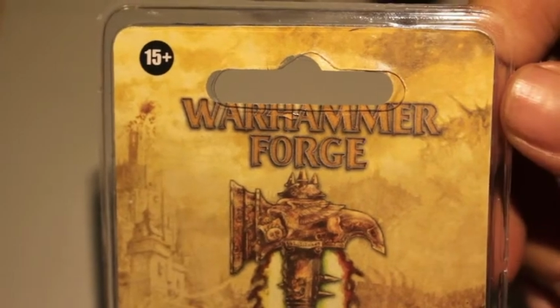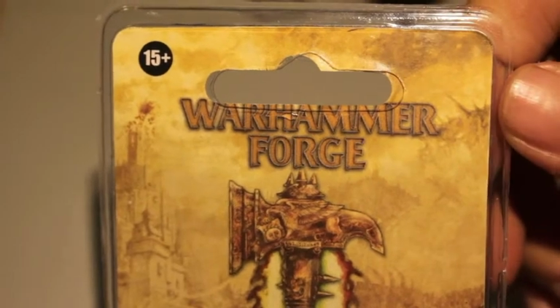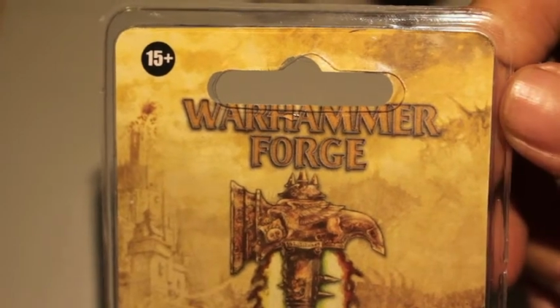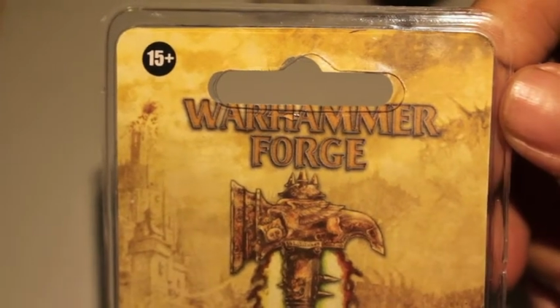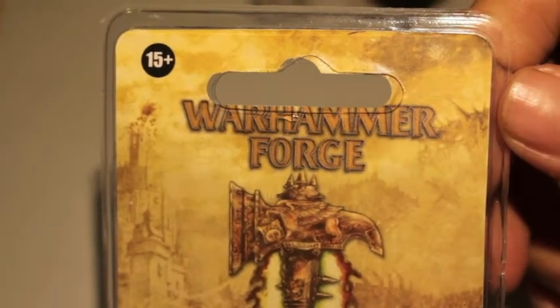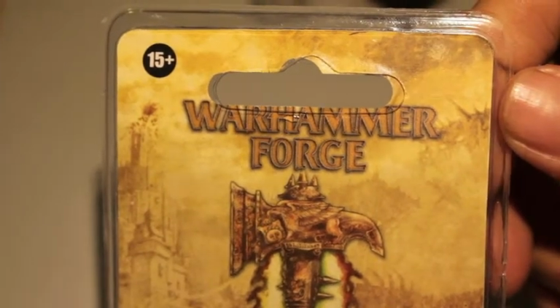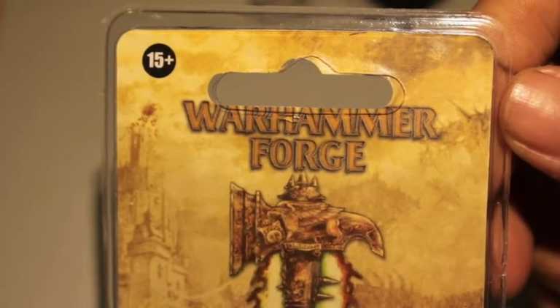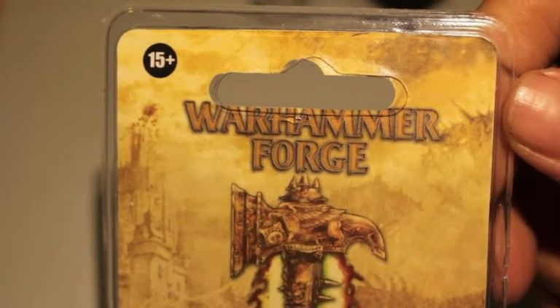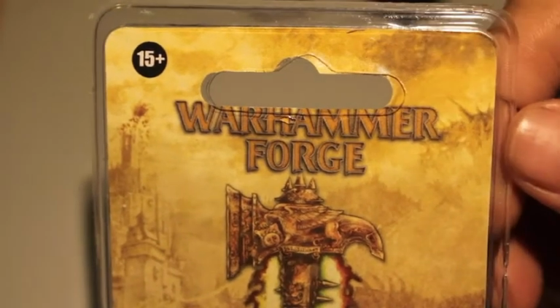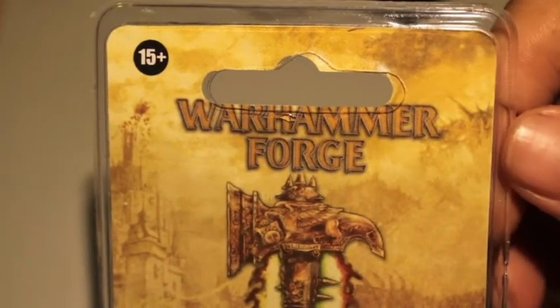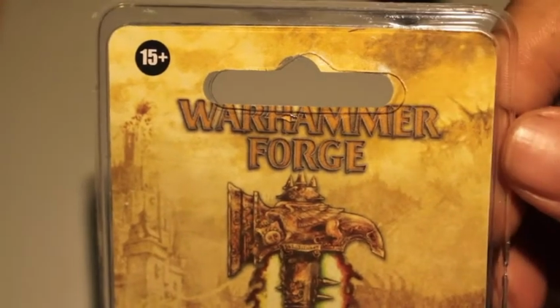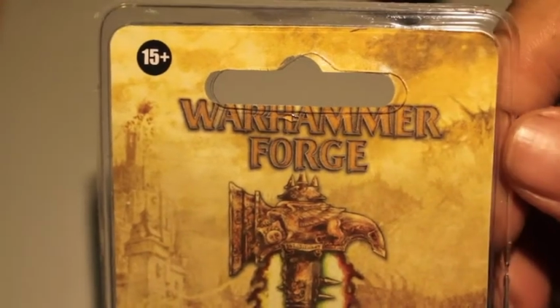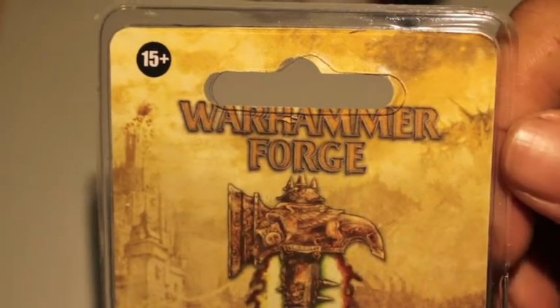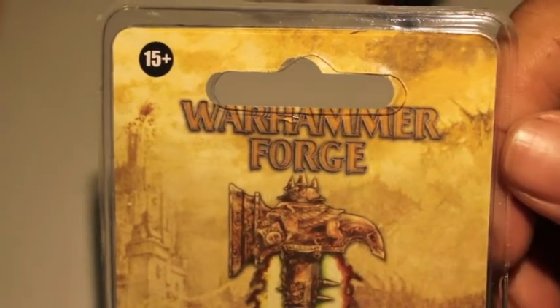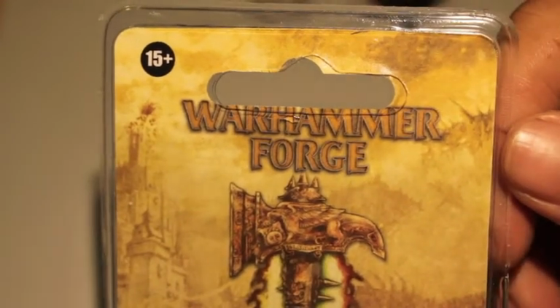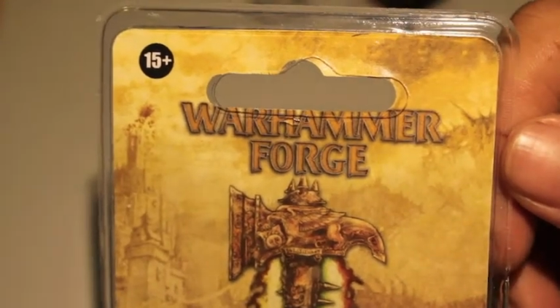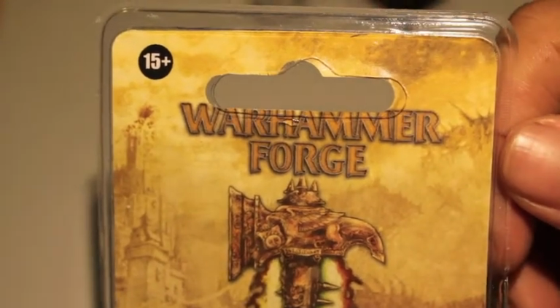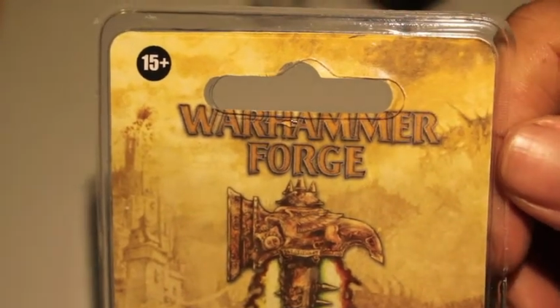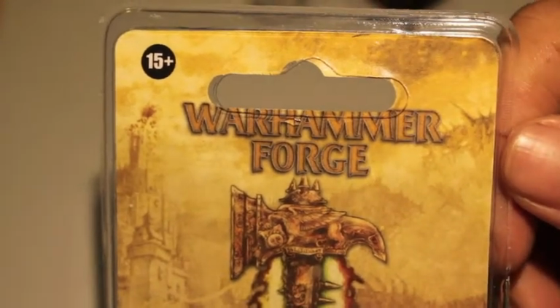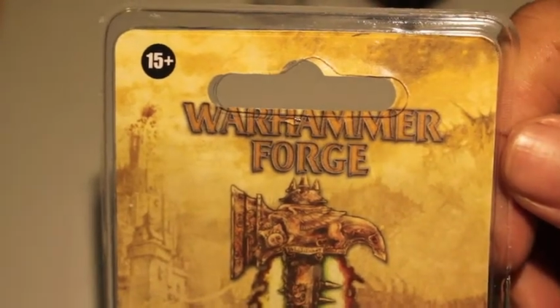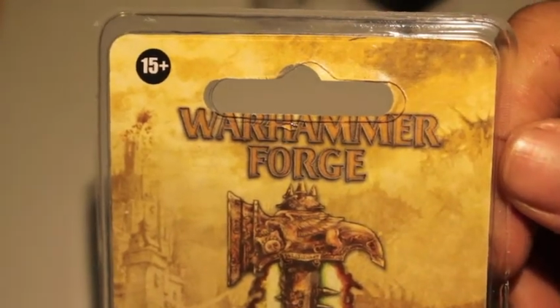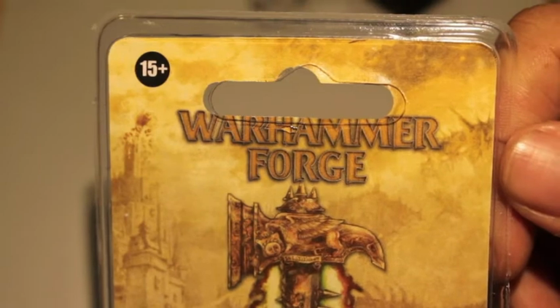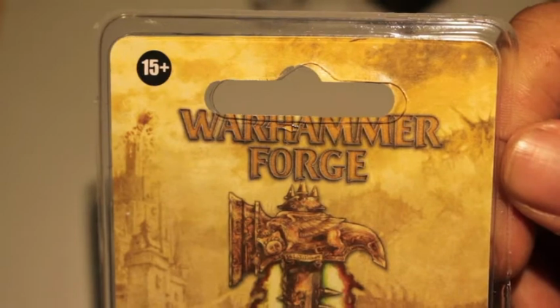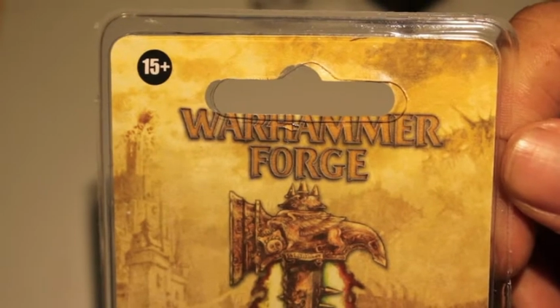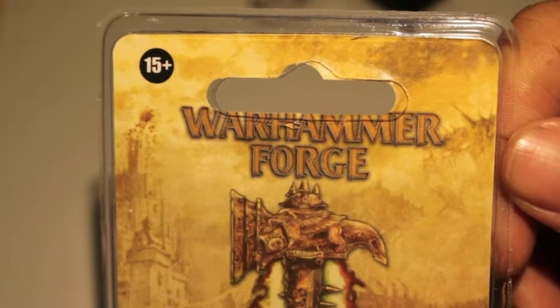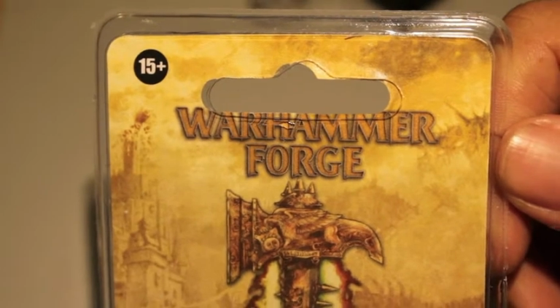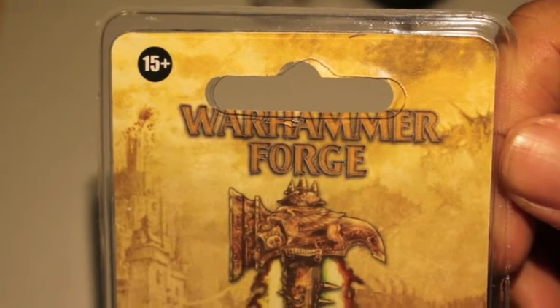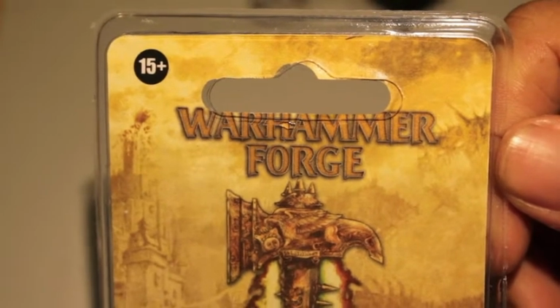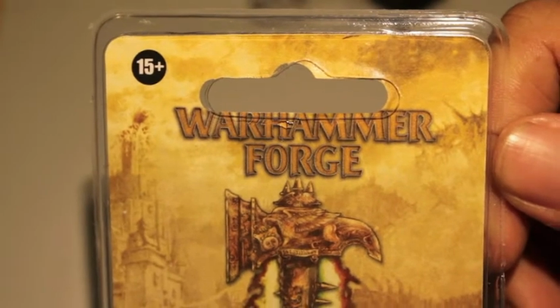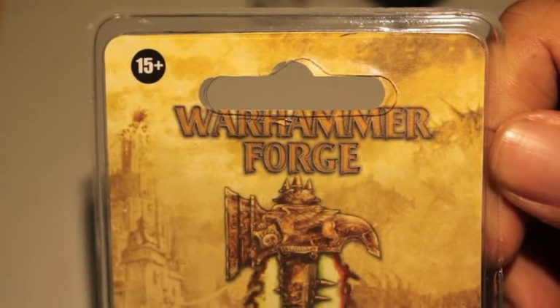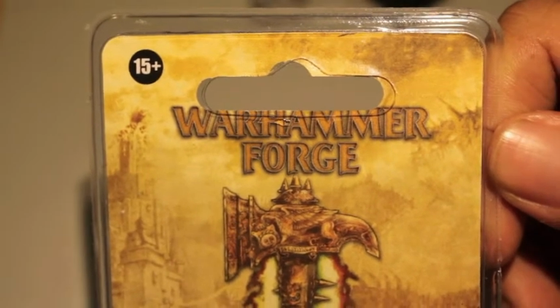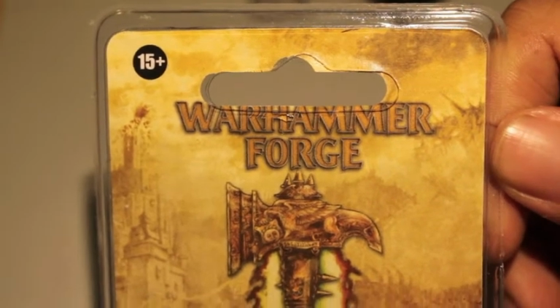What up, players? It's Warboss Teop in this mug. Today I have a very, very special unboxing for you.